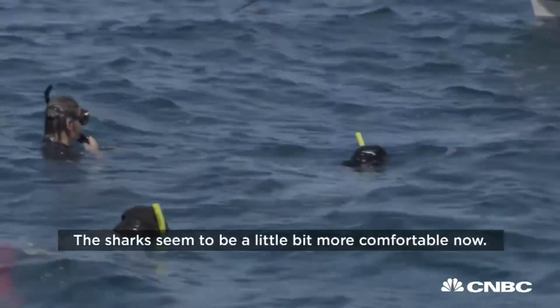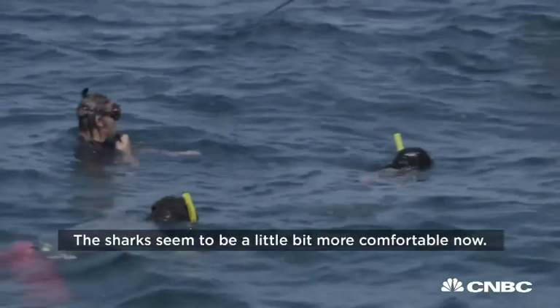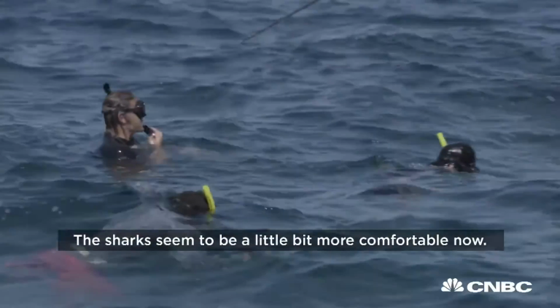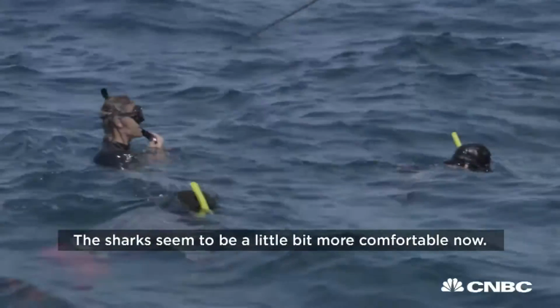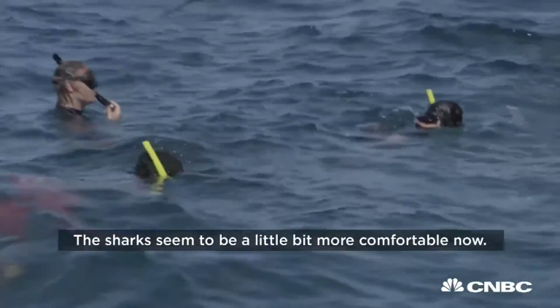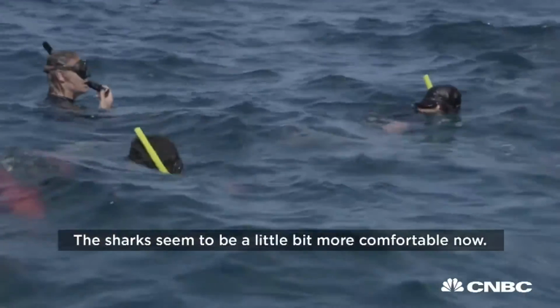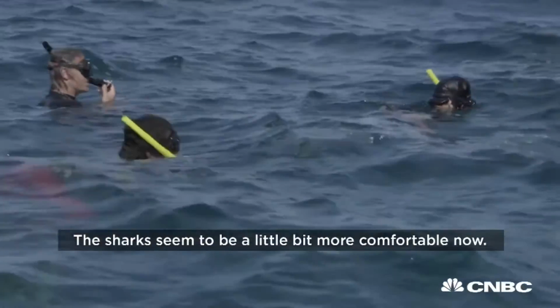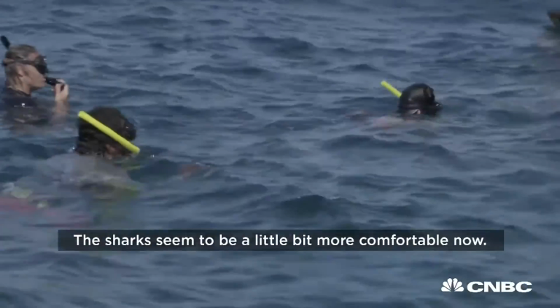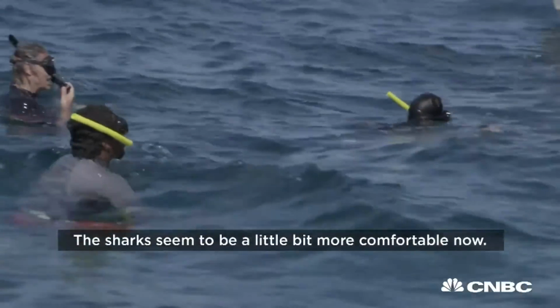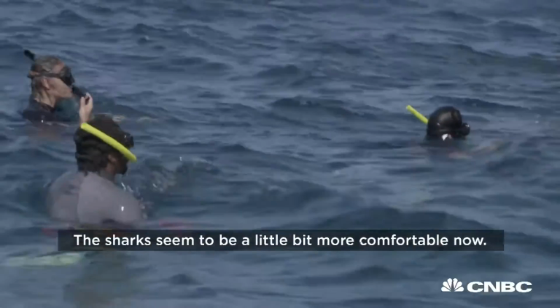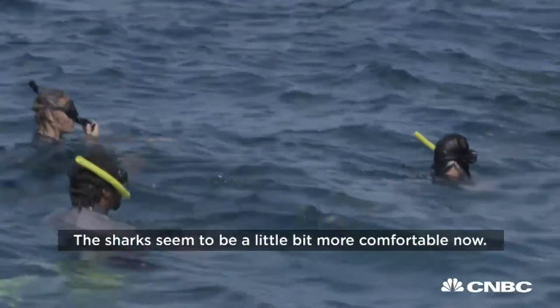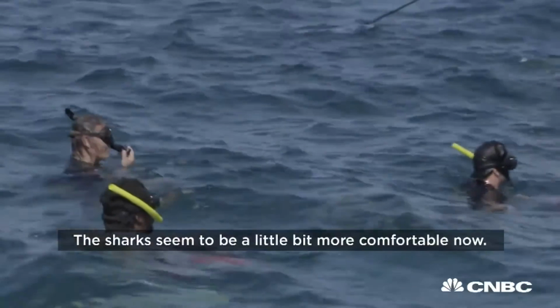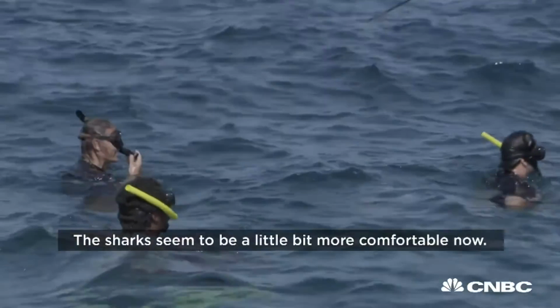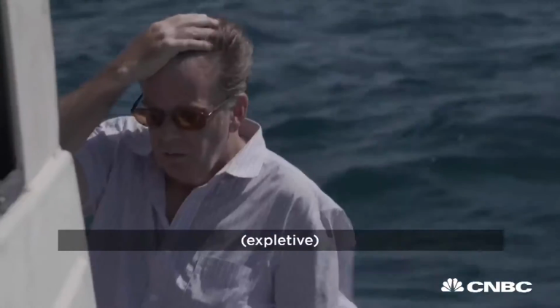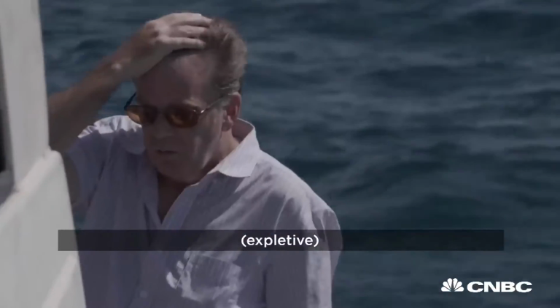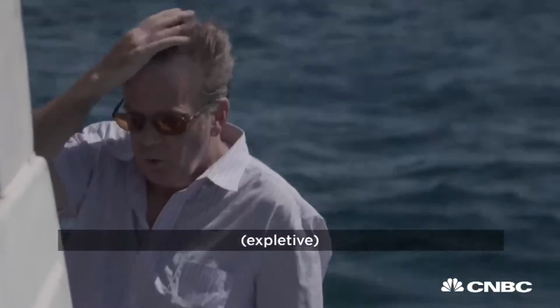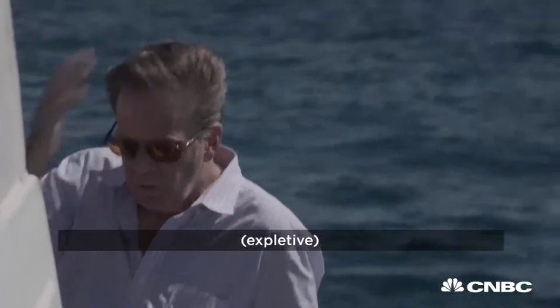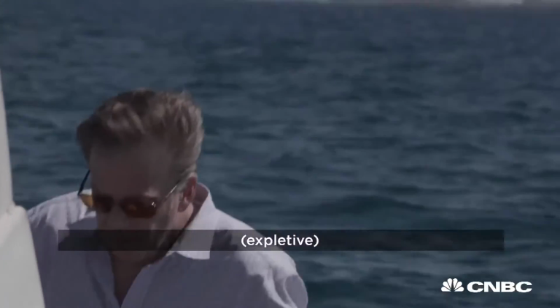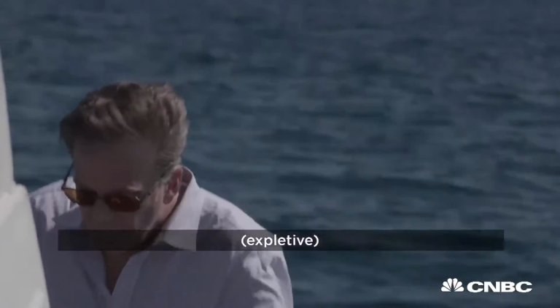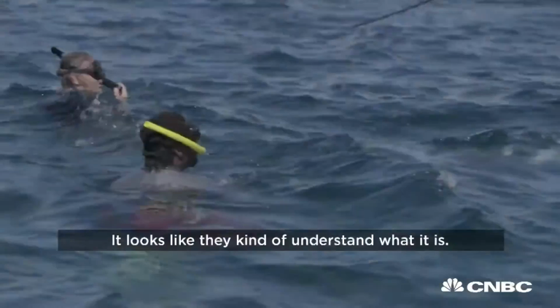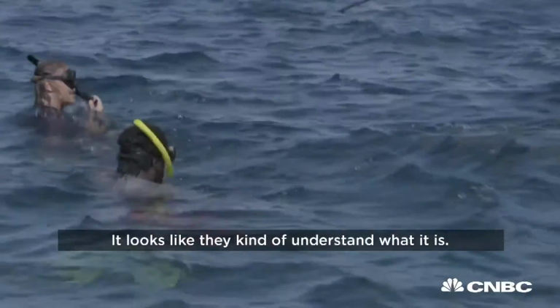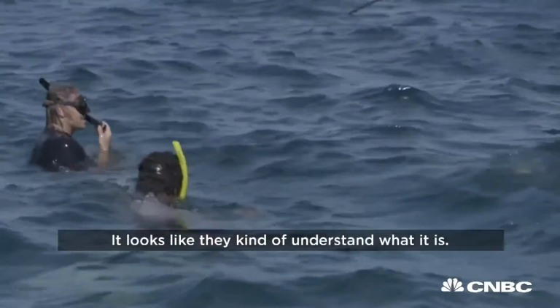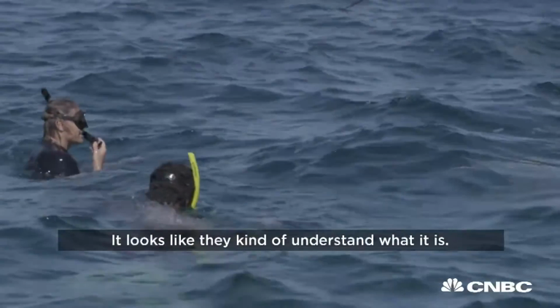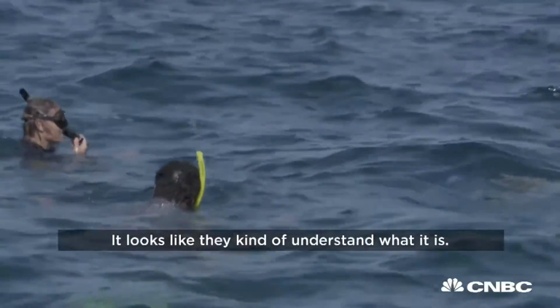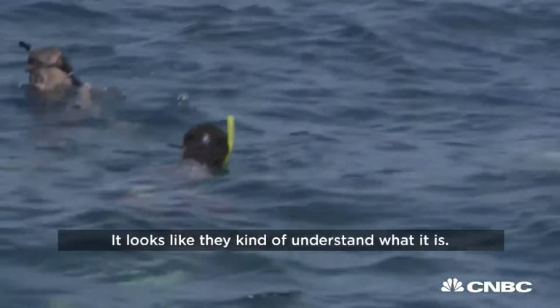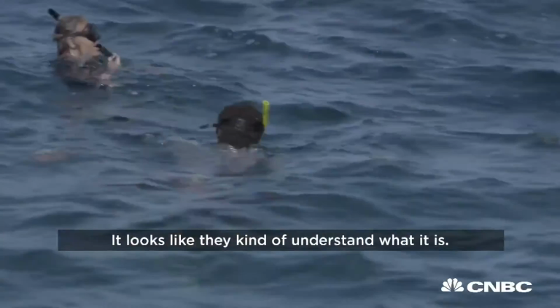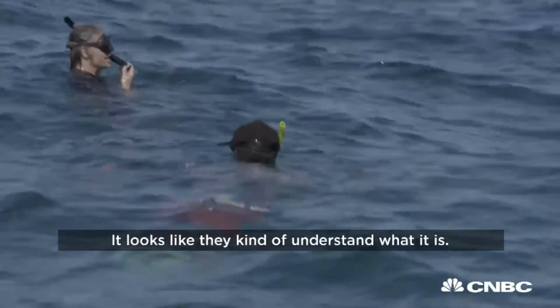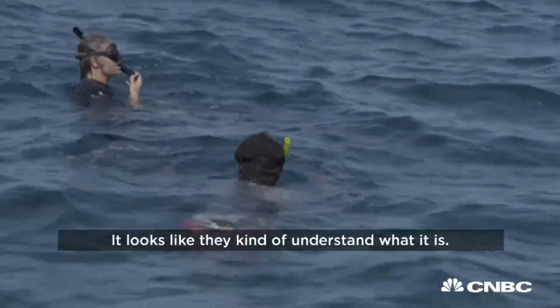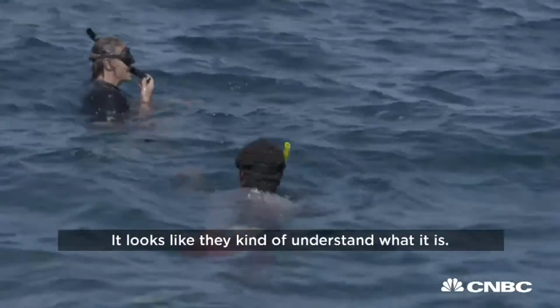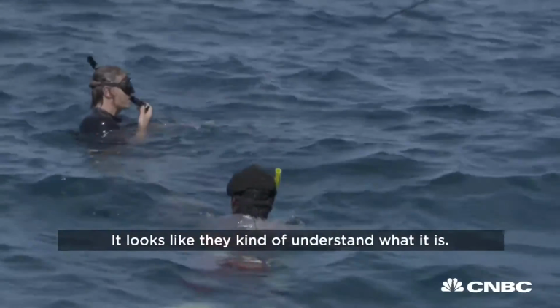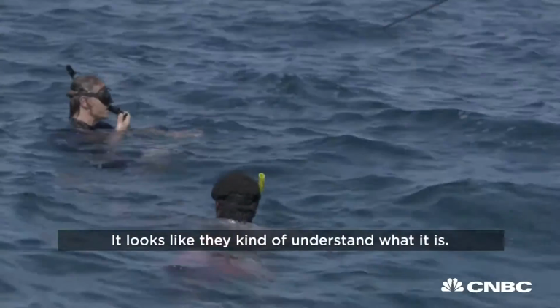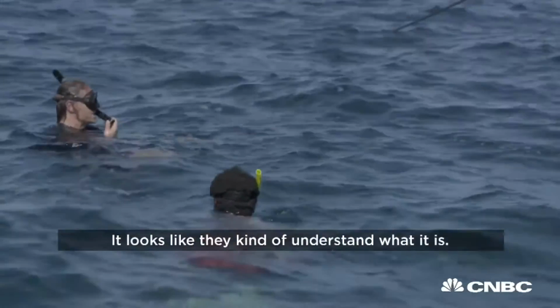The sharks seem to be a little bit more comfortable now. Looks like they can't understand what it is.